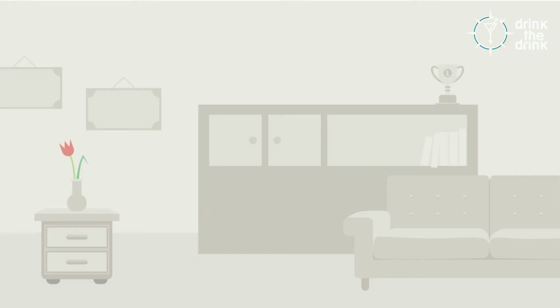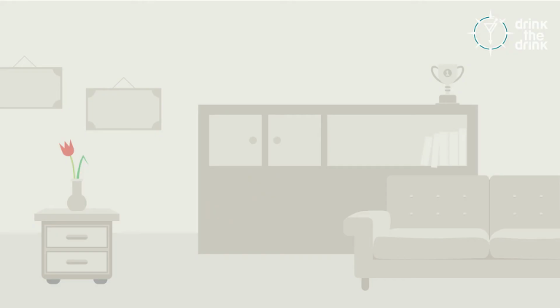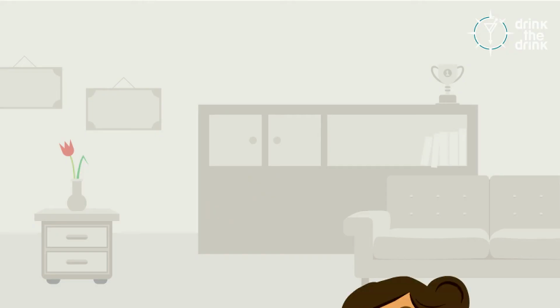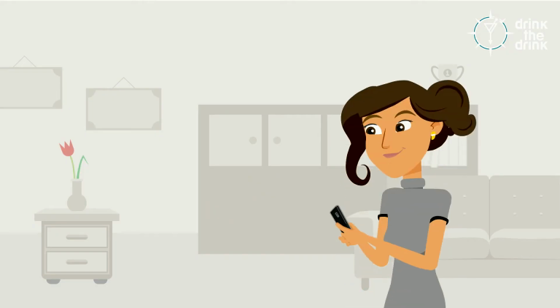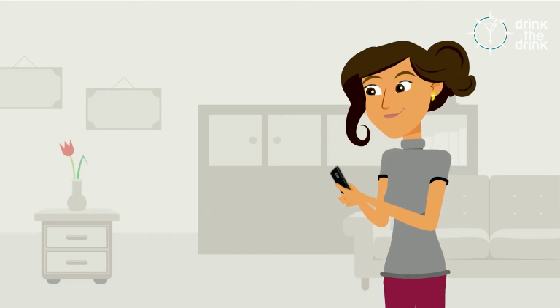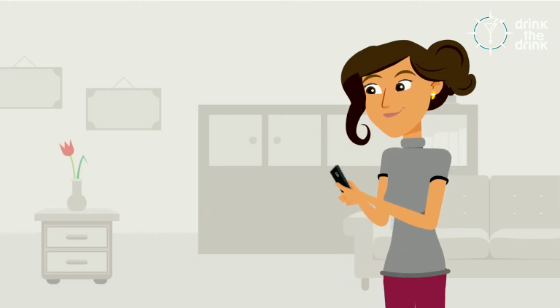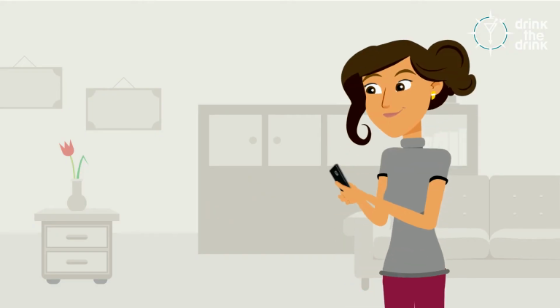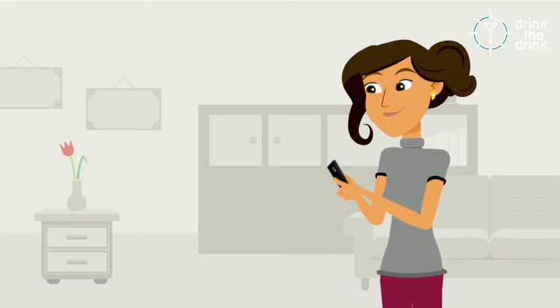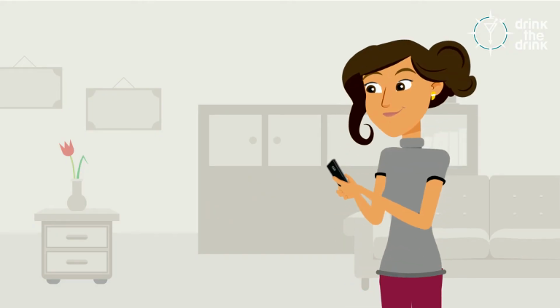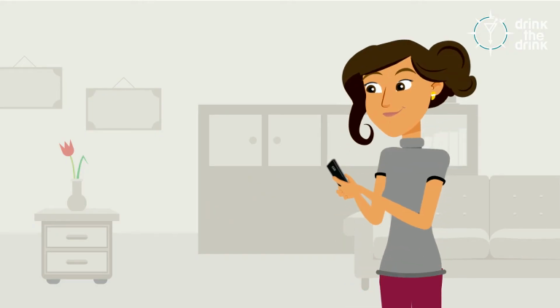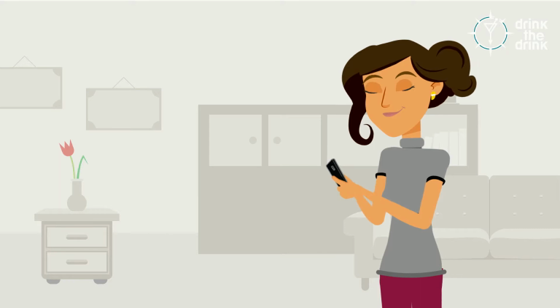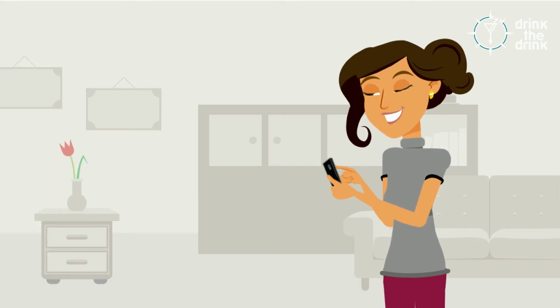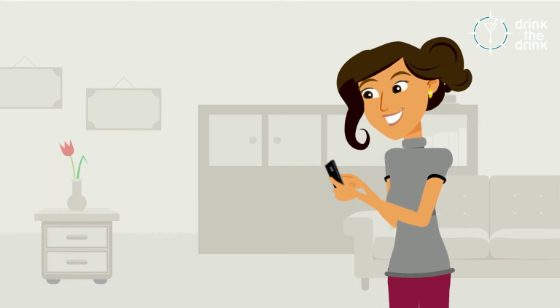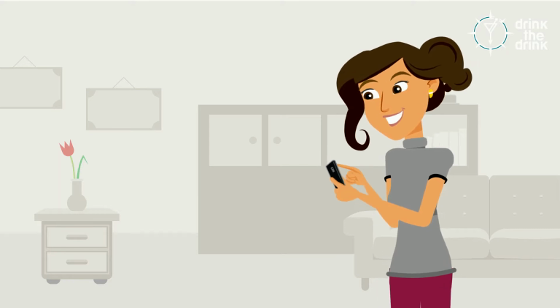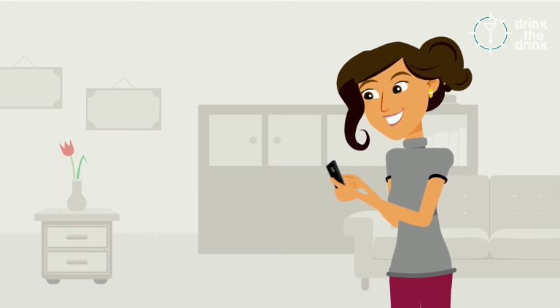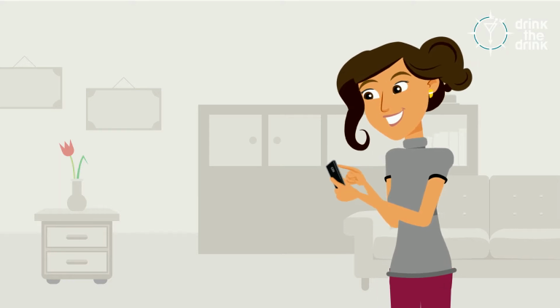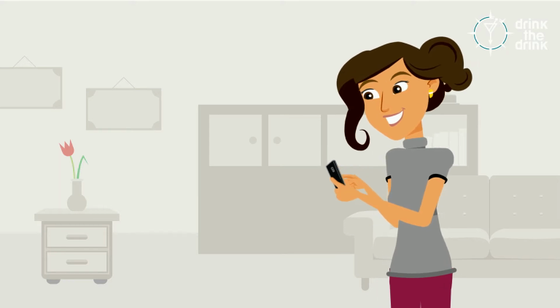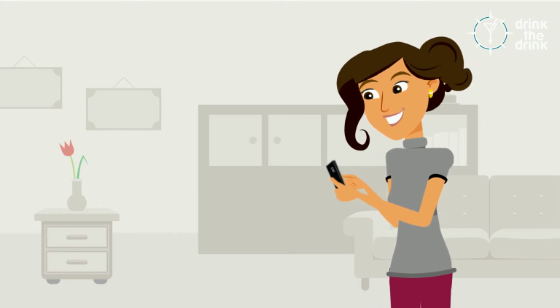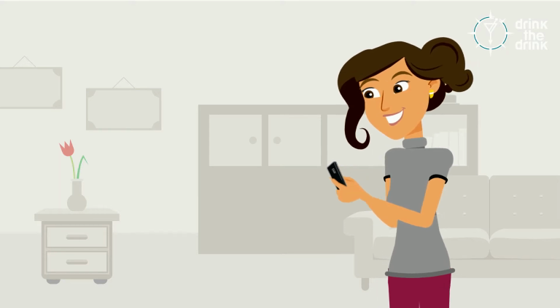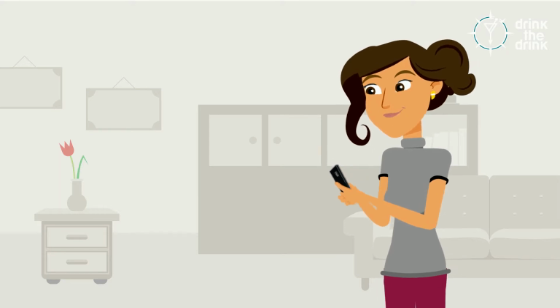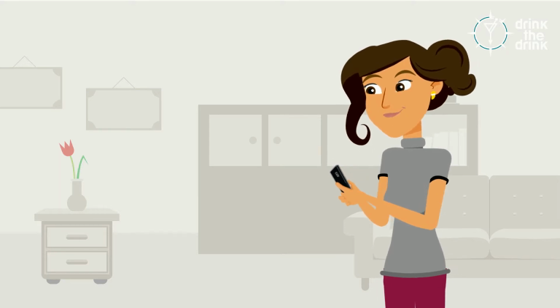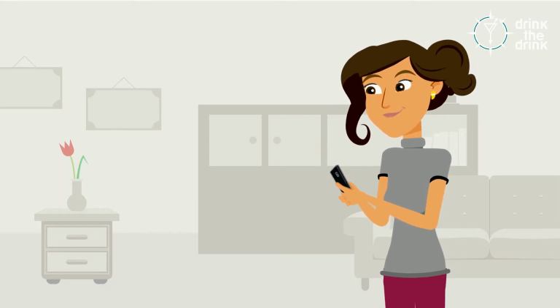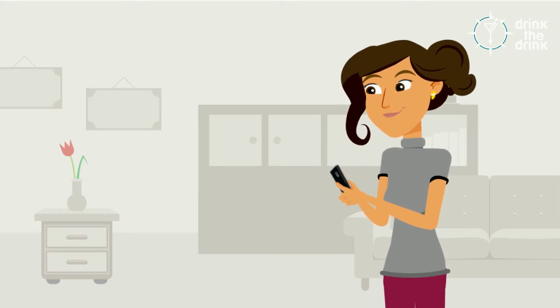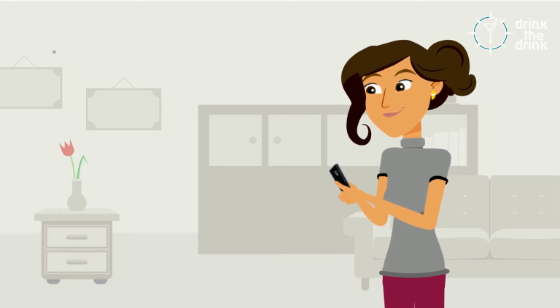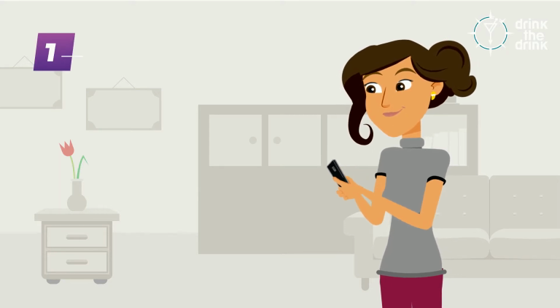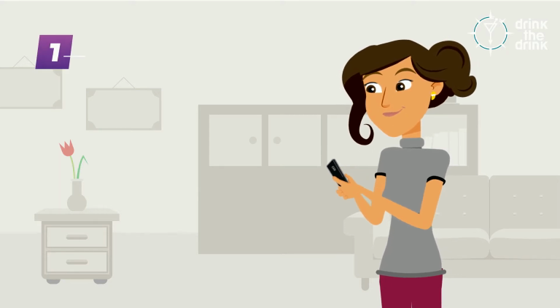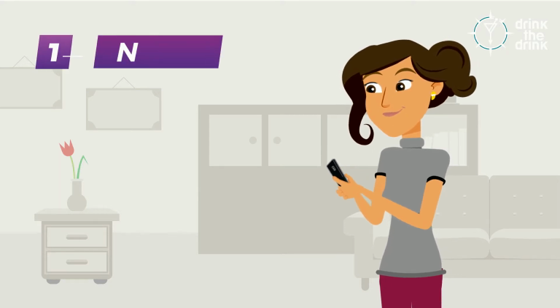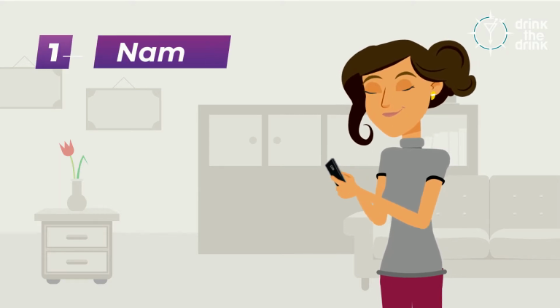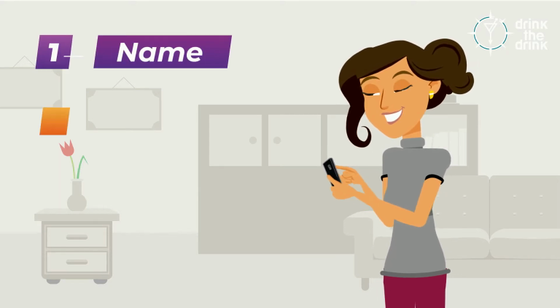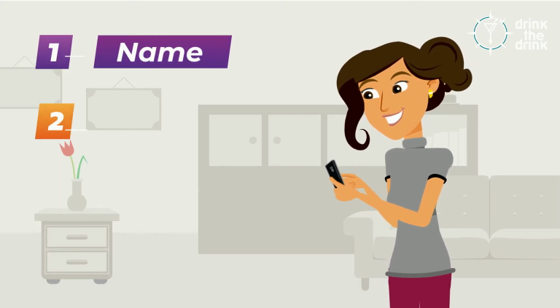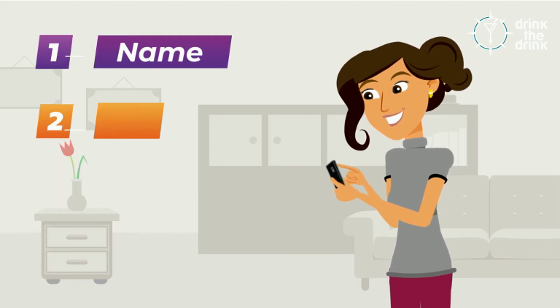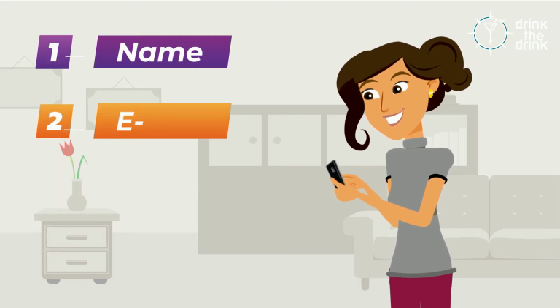What your users will find is a login that is very clean and straightforward. They input their name, email, and password to register.